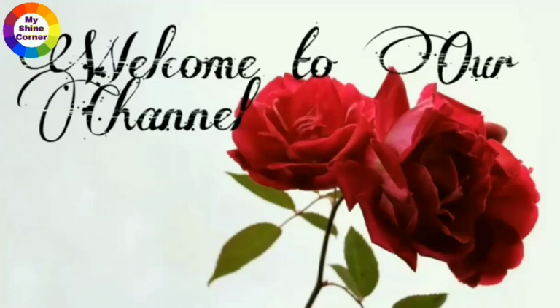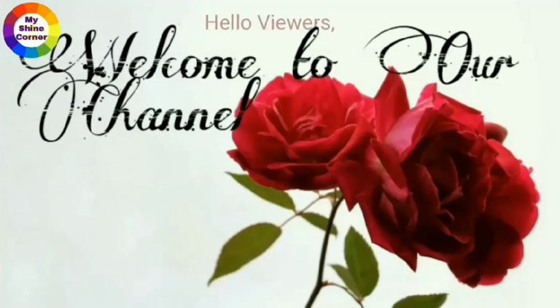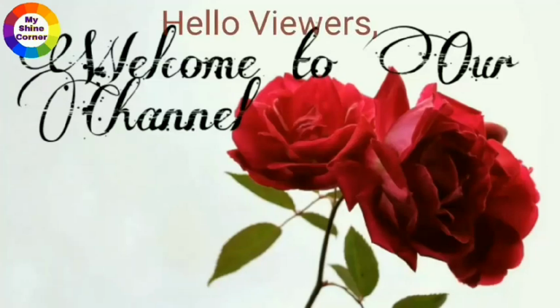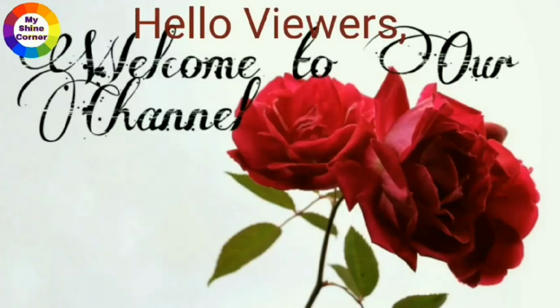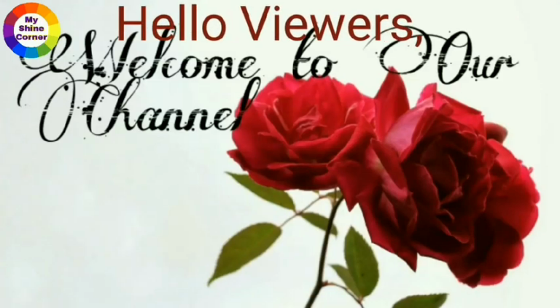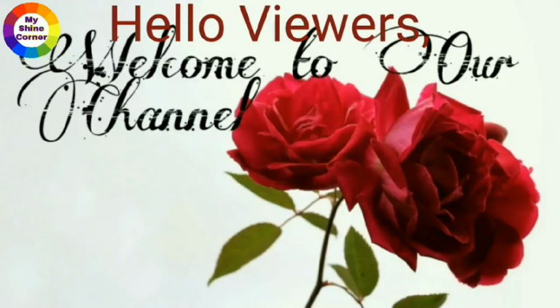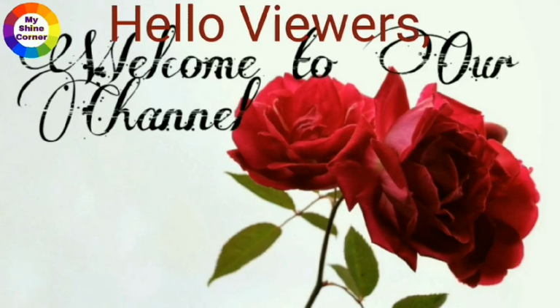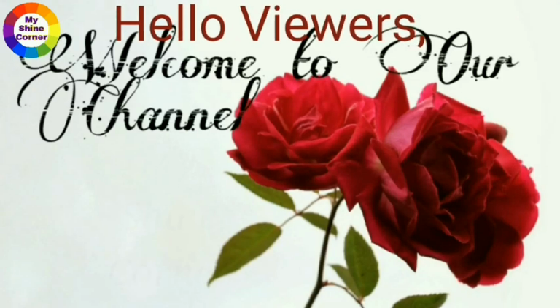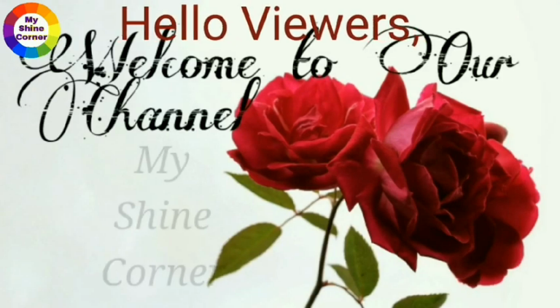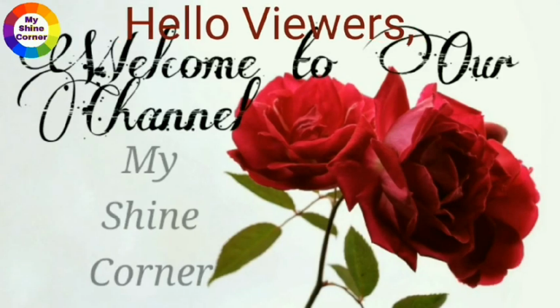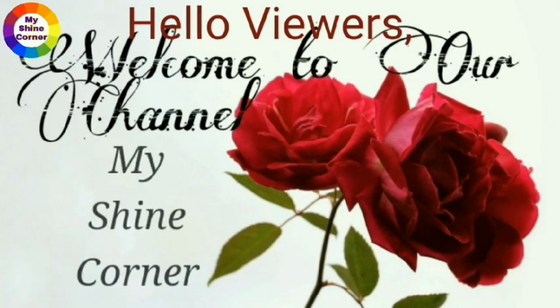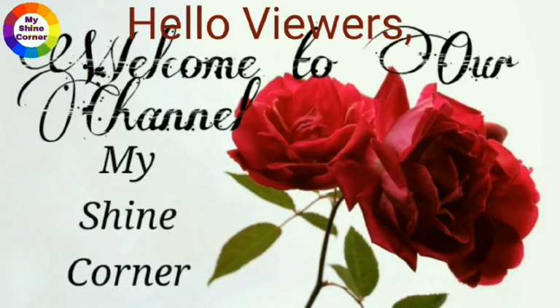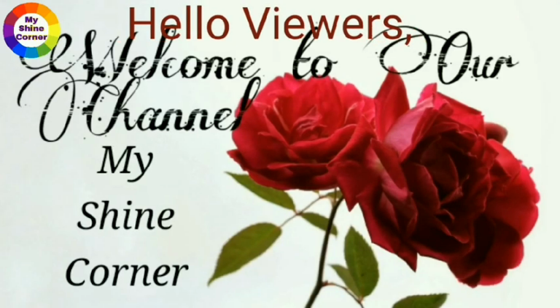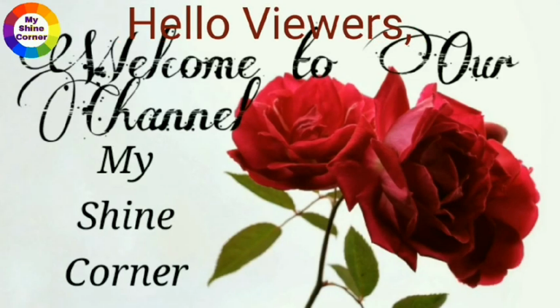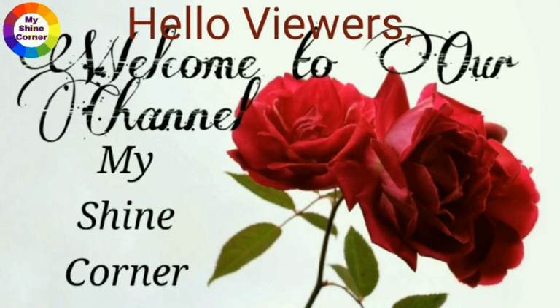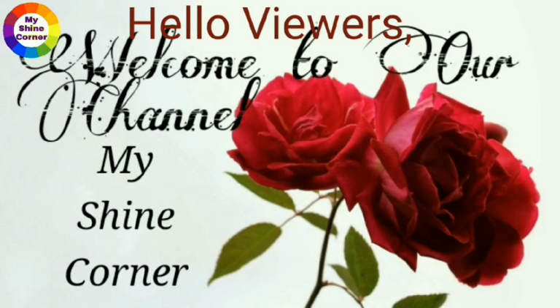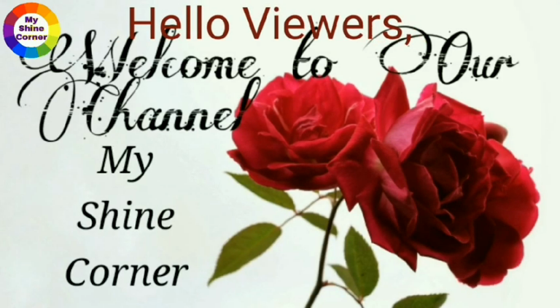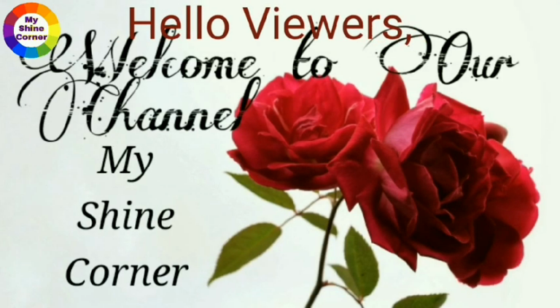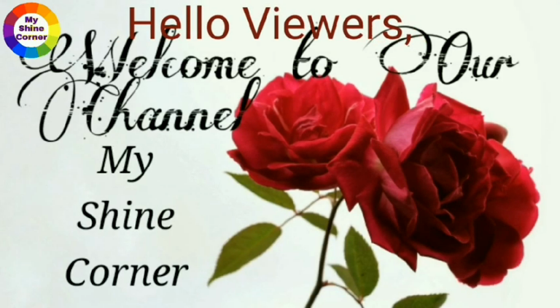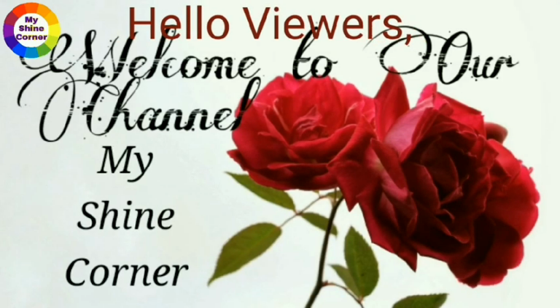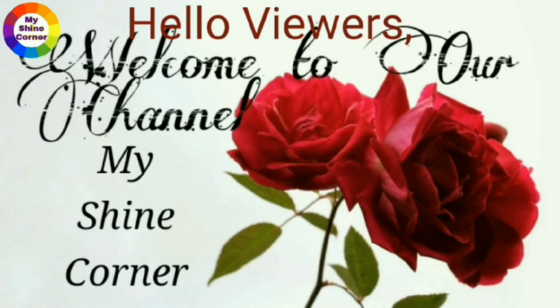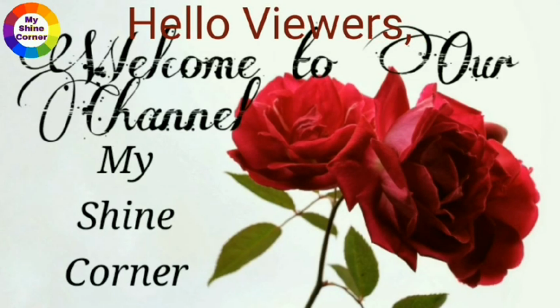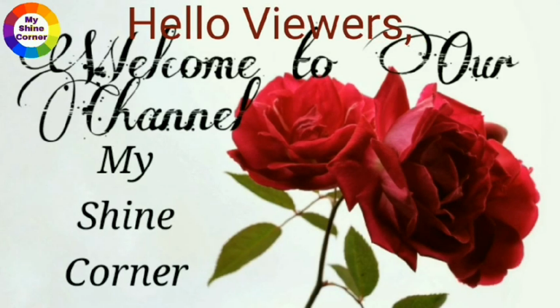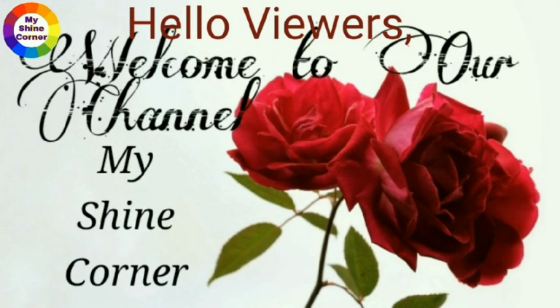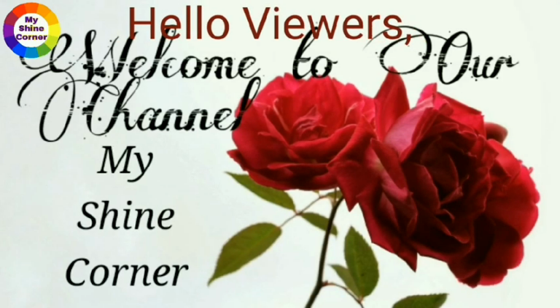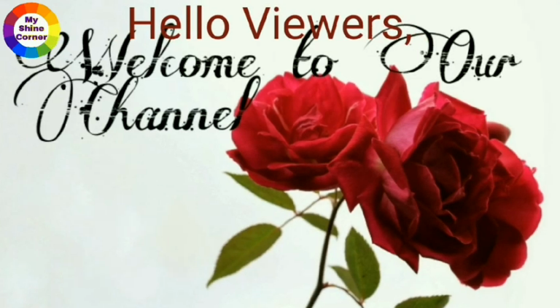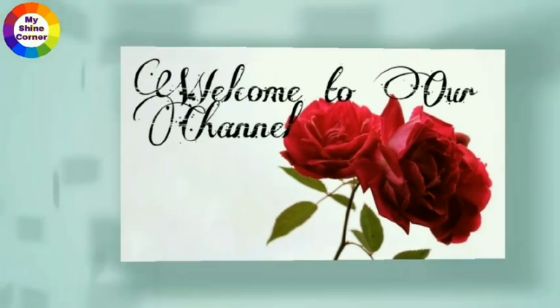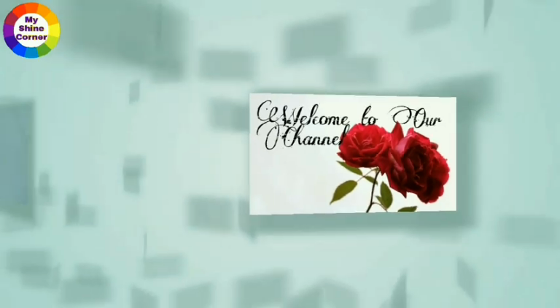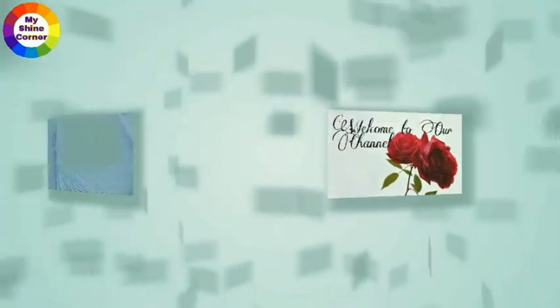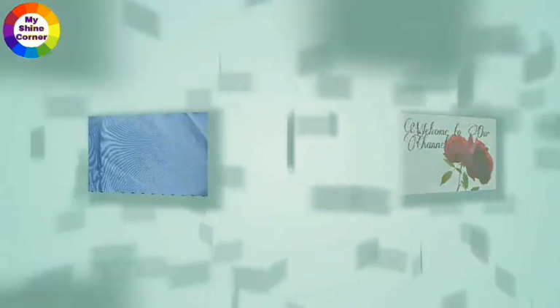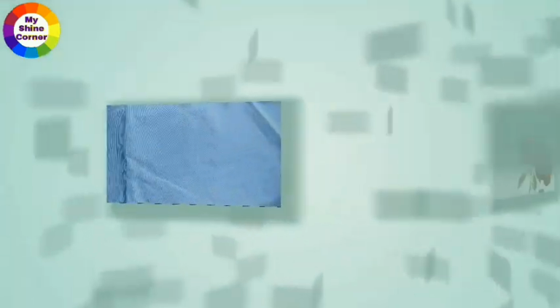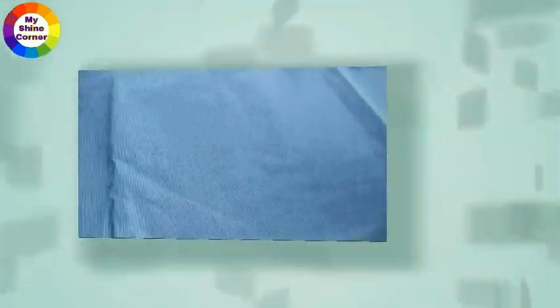Hello viewers! Welcome to our channel, MyShine Corner. Beautiful flower hand embroidery.